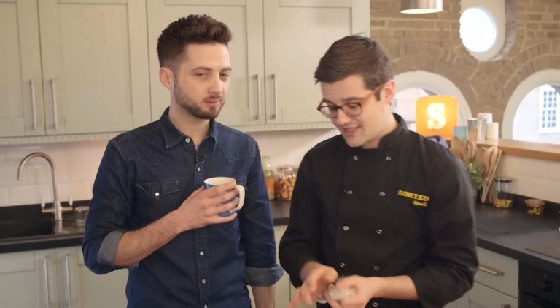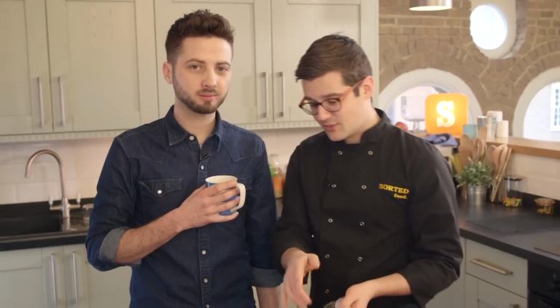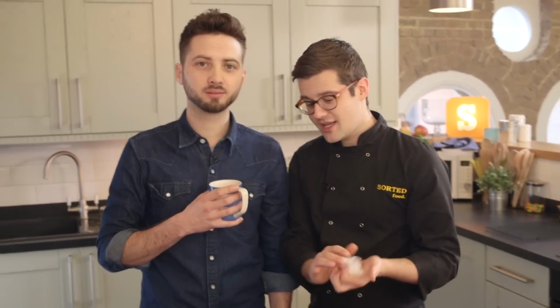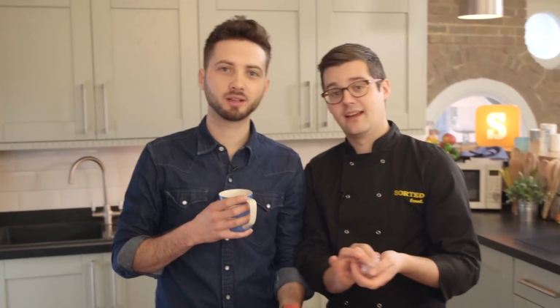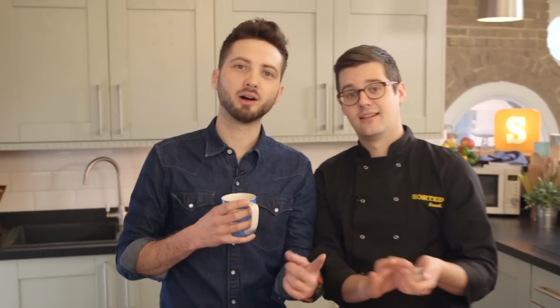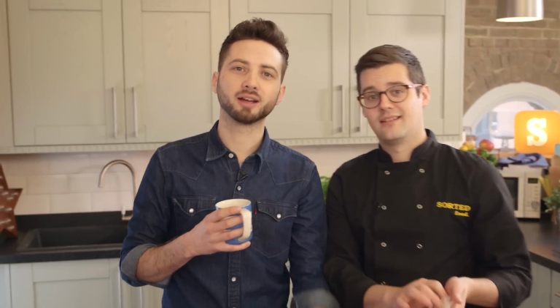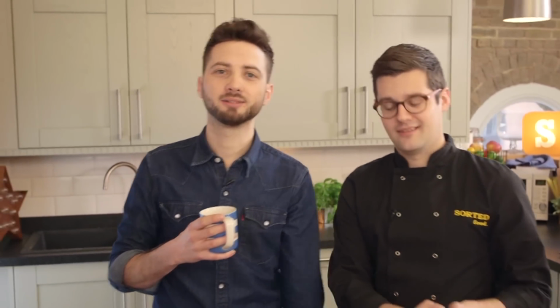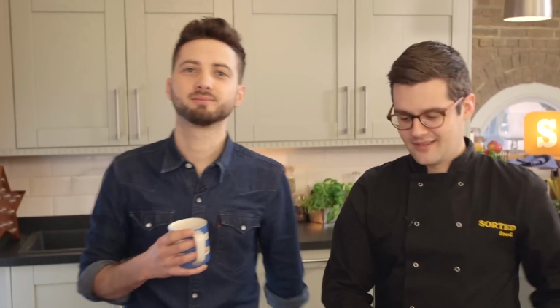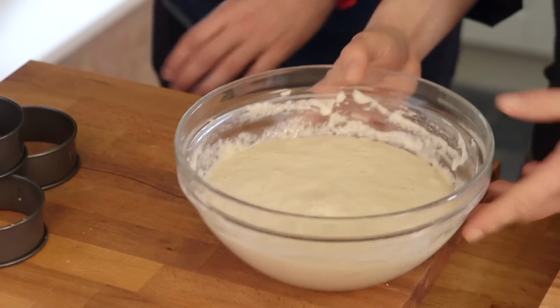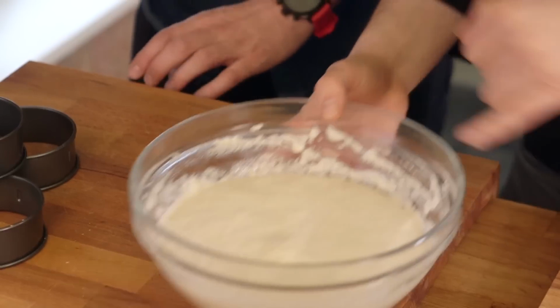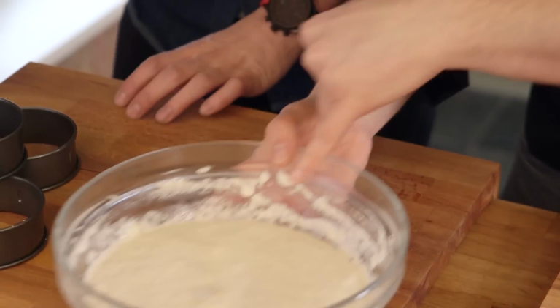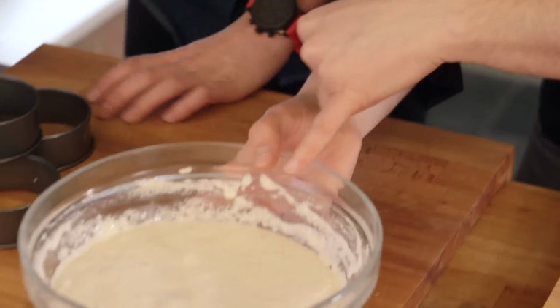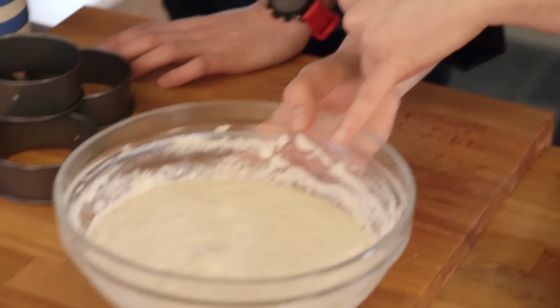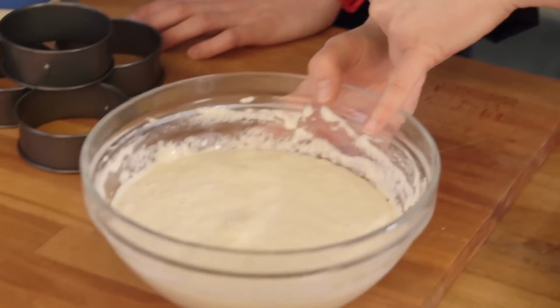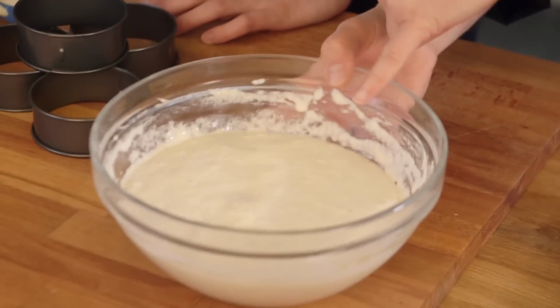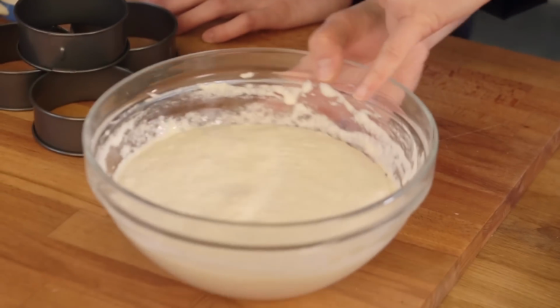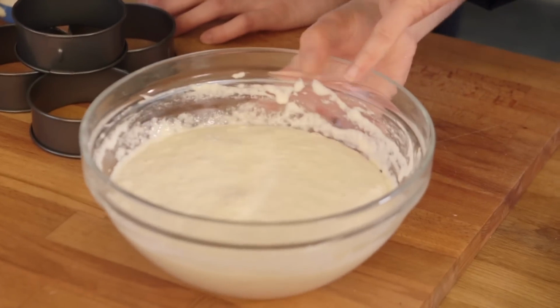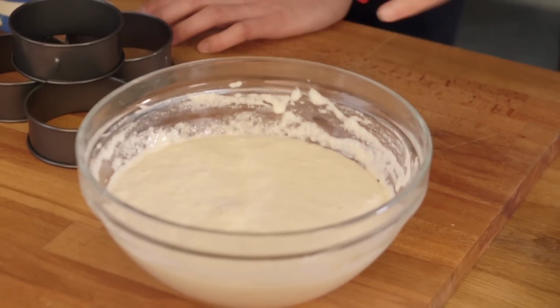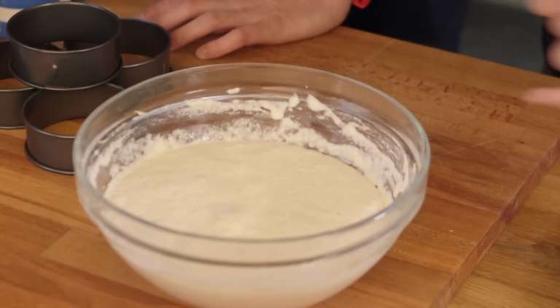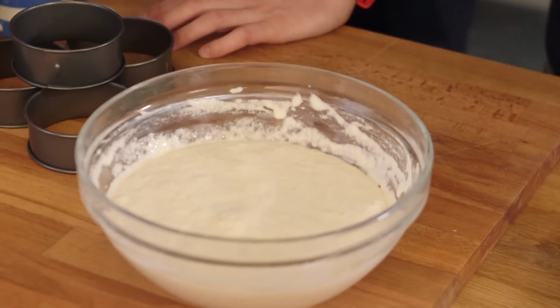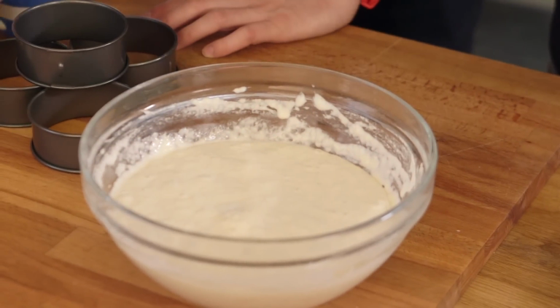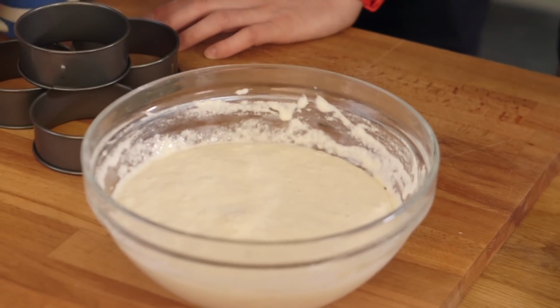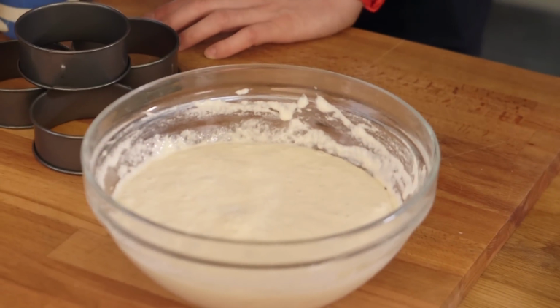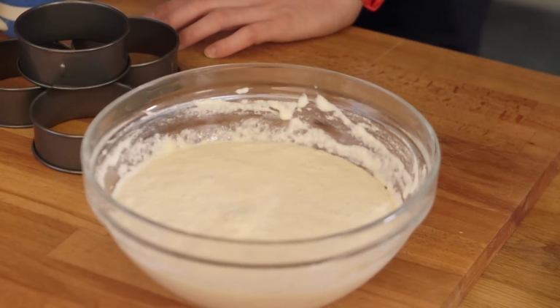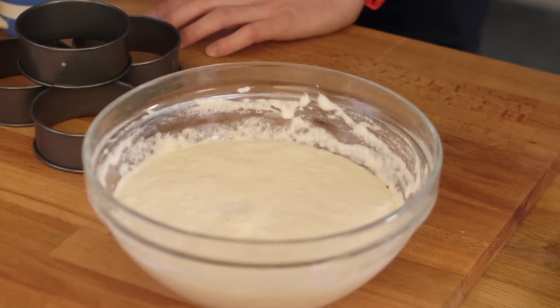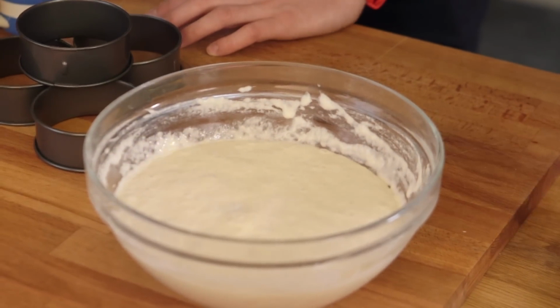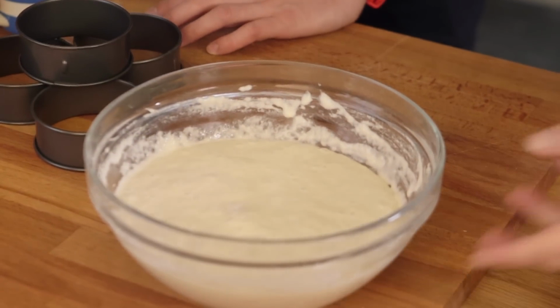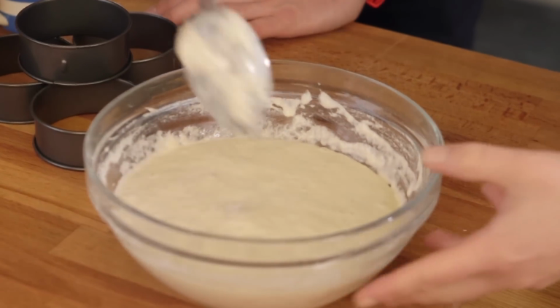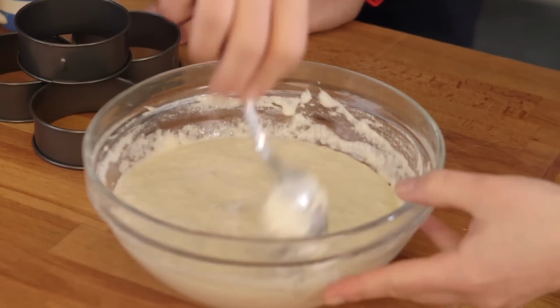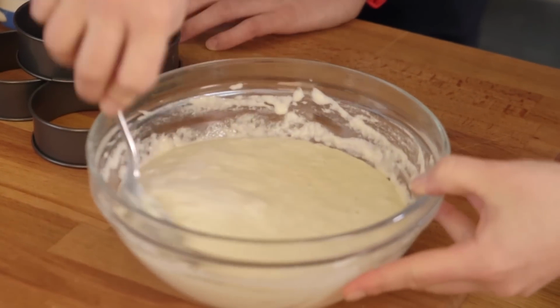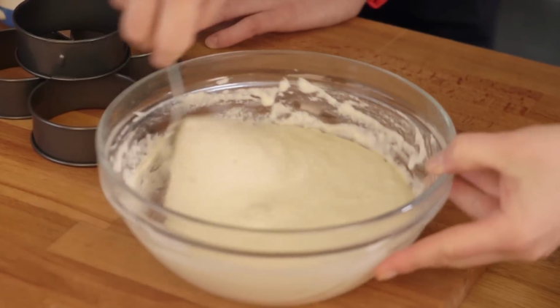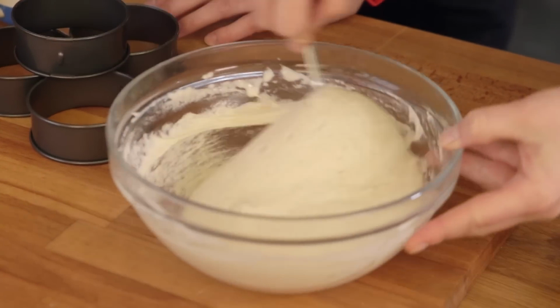I did this one earlier. You can see how much it's risen — that's all the yeast doing its lovely stuff. We'll beat that out.